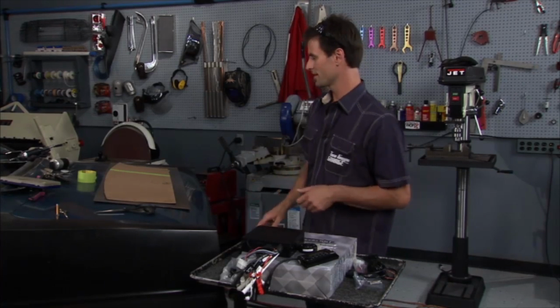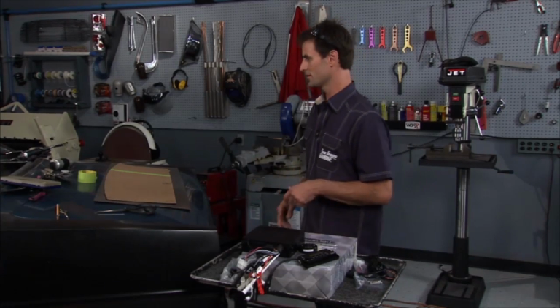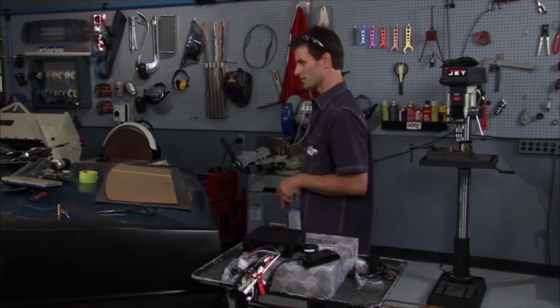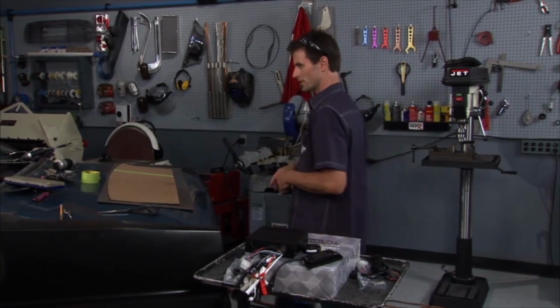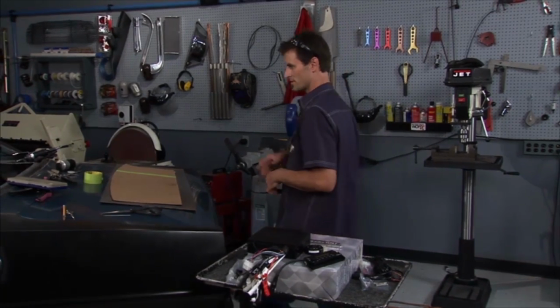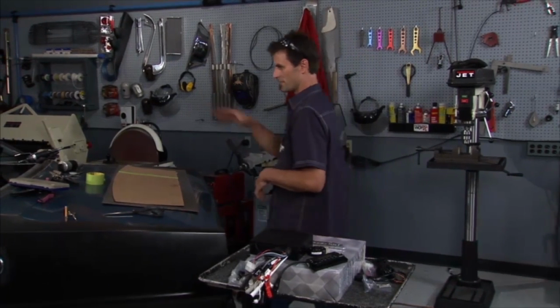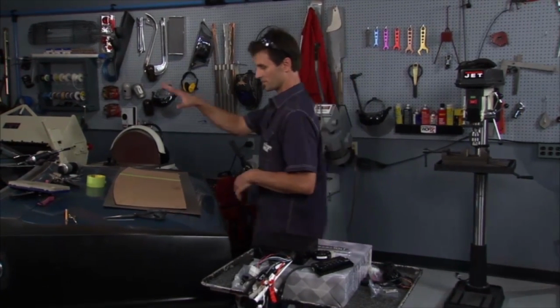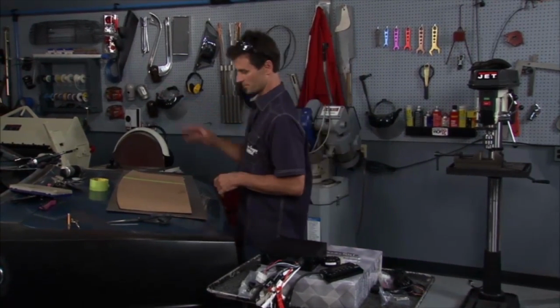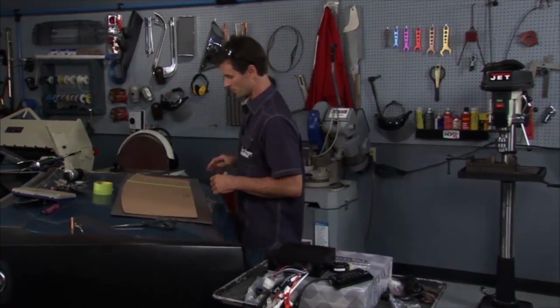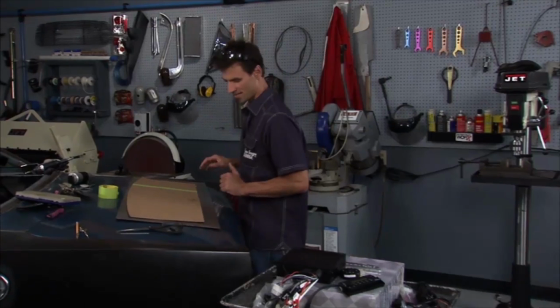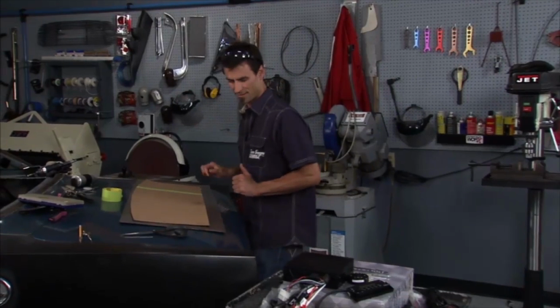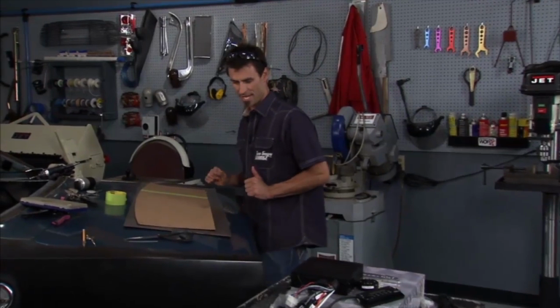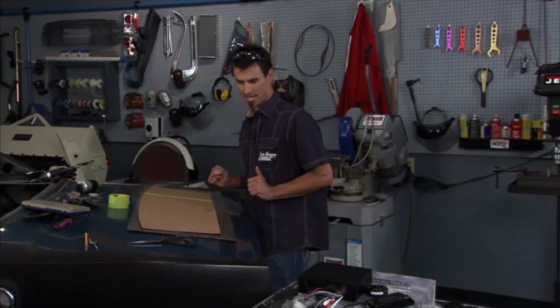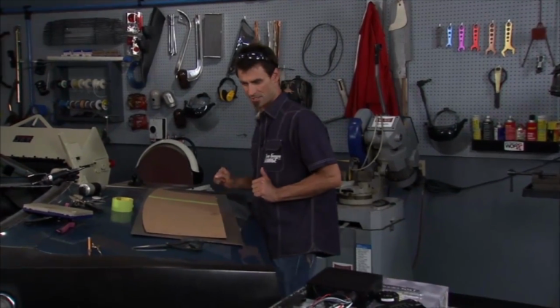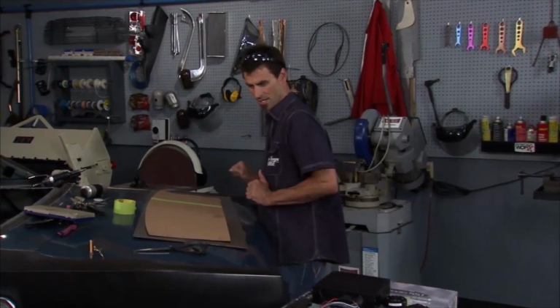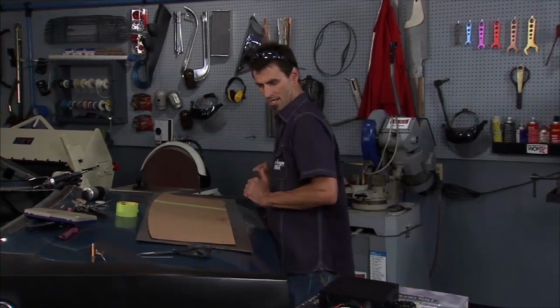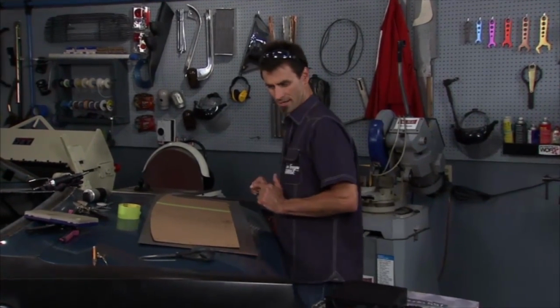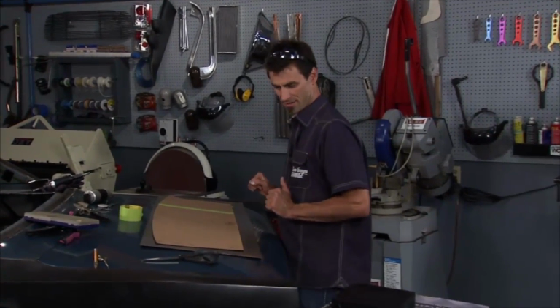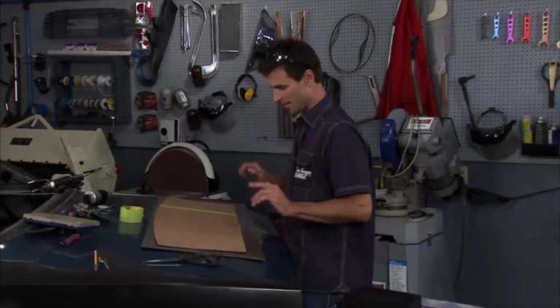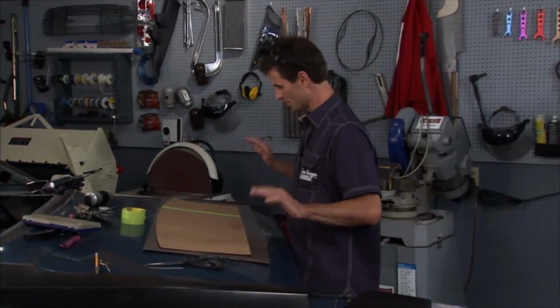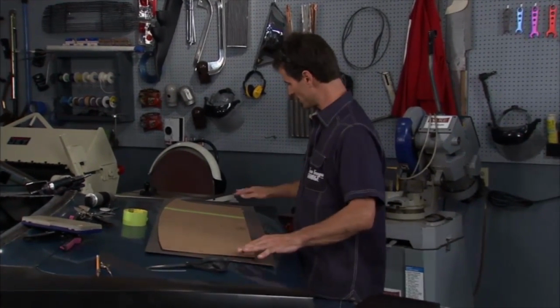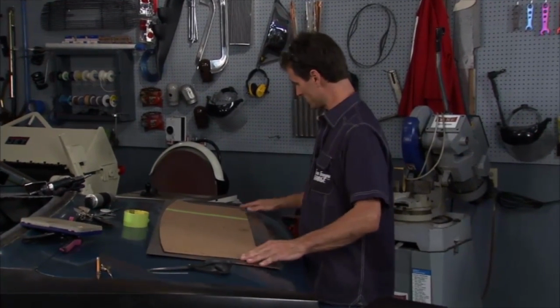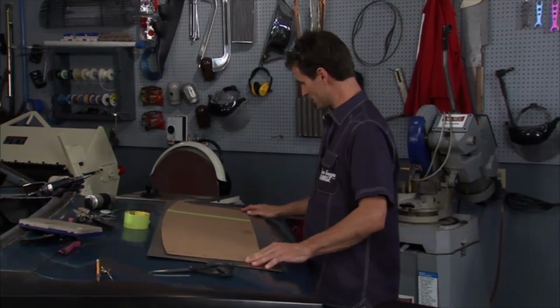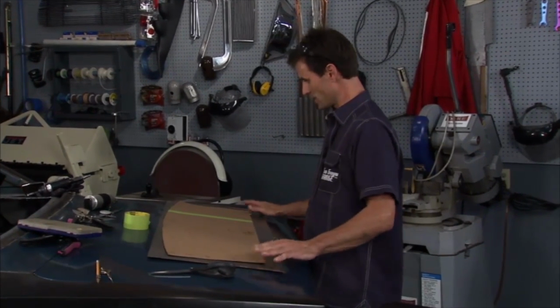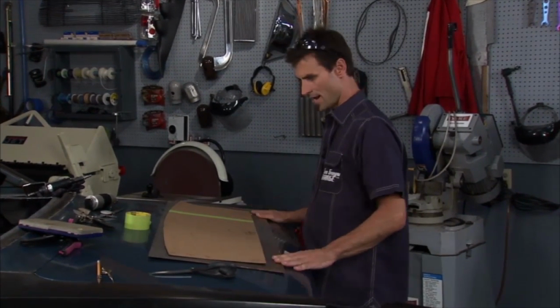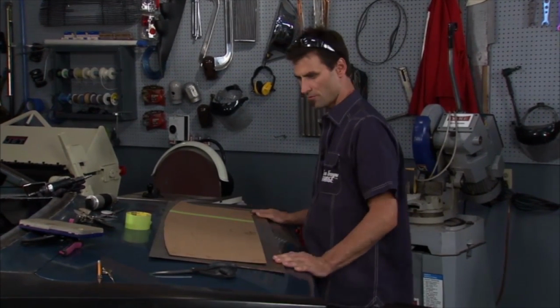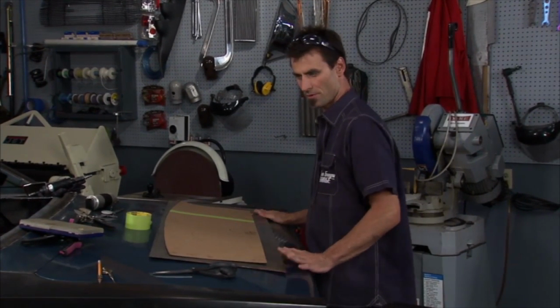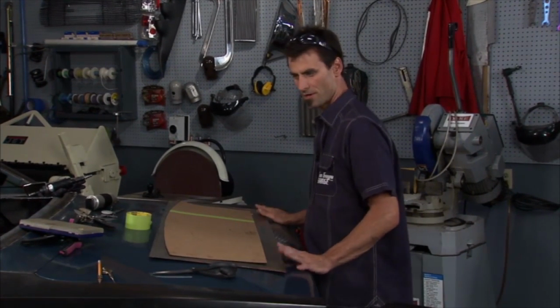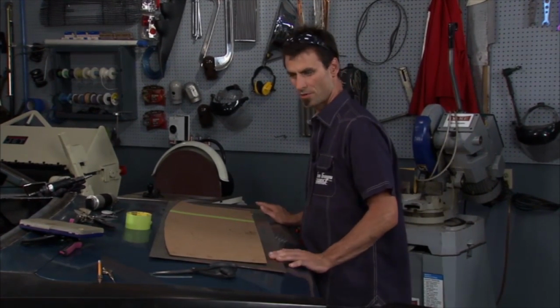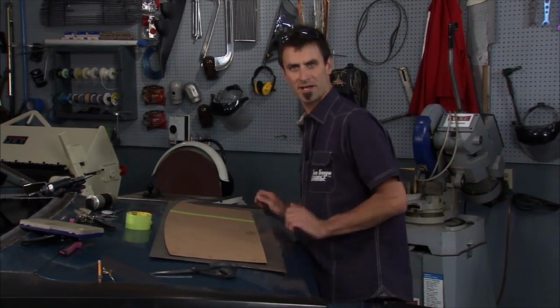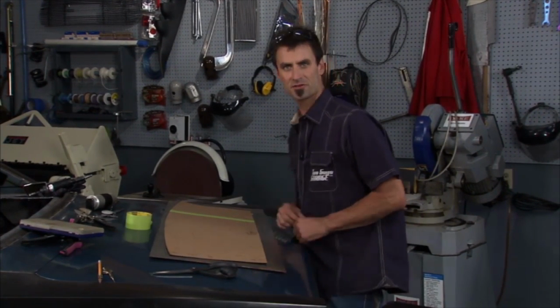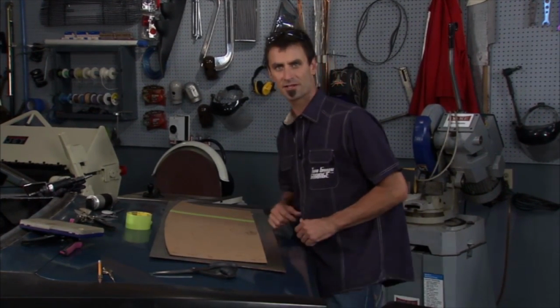This is from Custom Auto Sound — a really cool way to save space in the dash. Now I'm going to go ahead and get this thing cut out, and we'll be ready to put our package tray in.